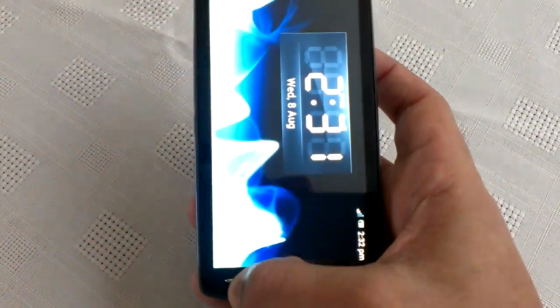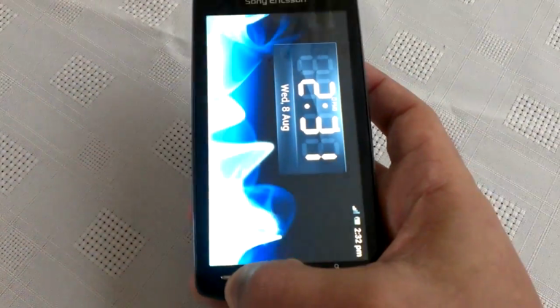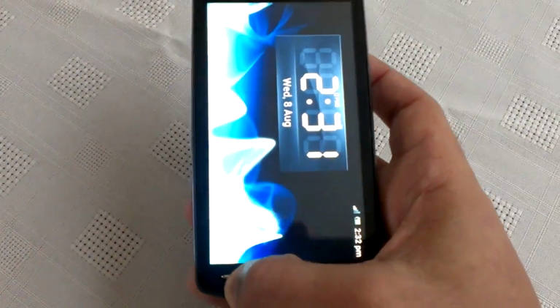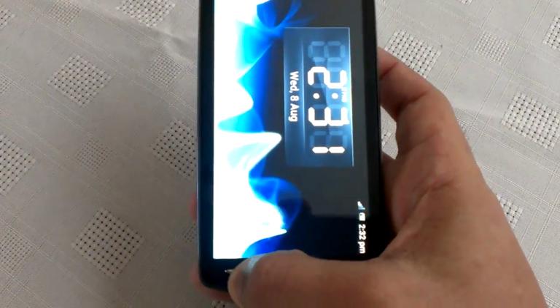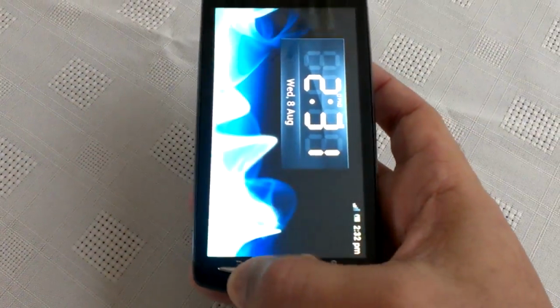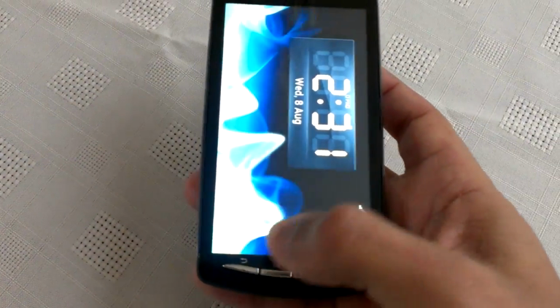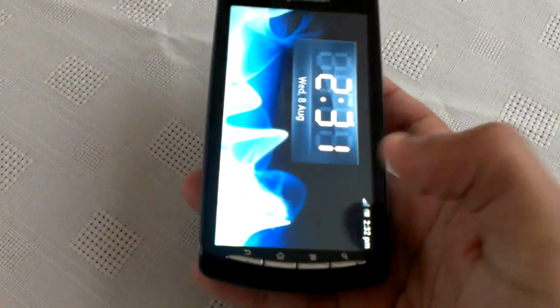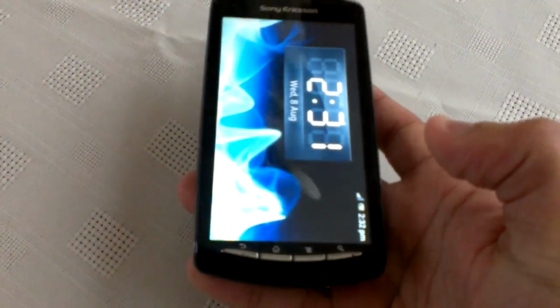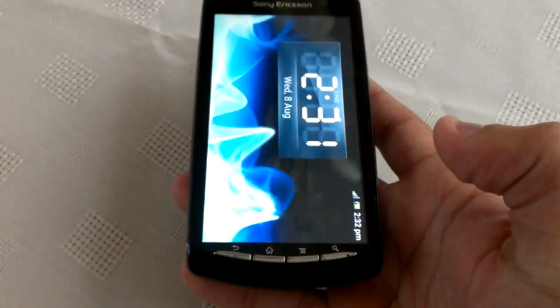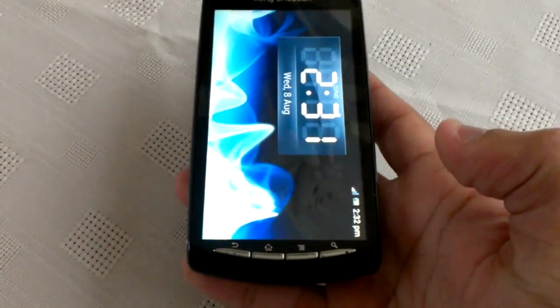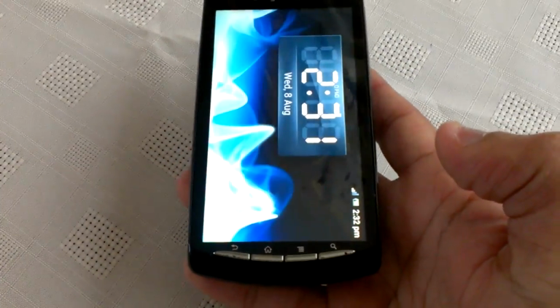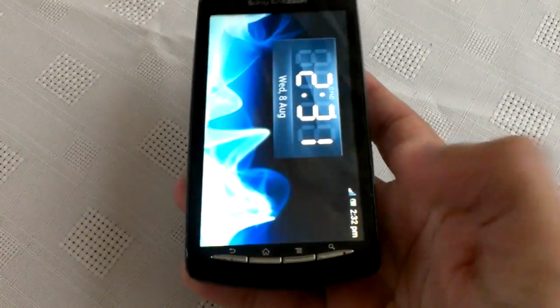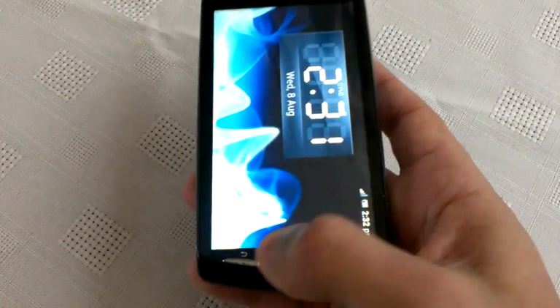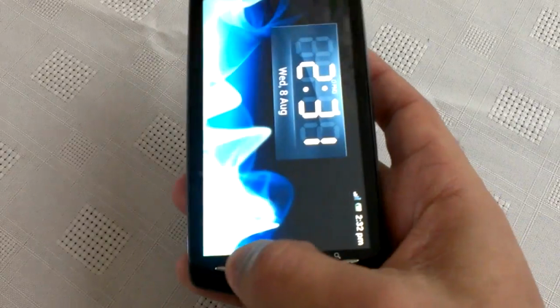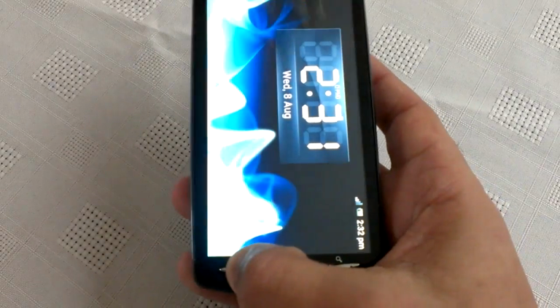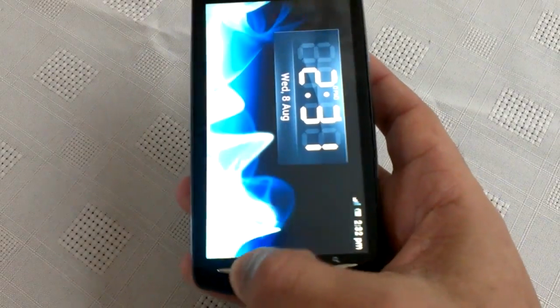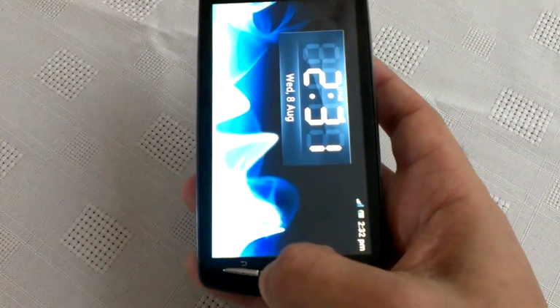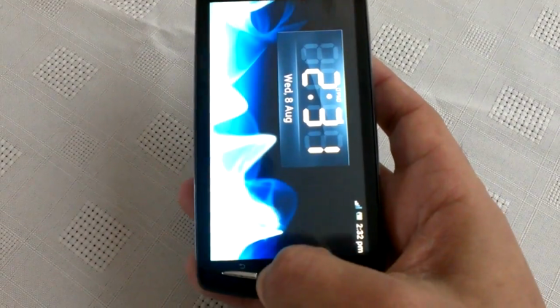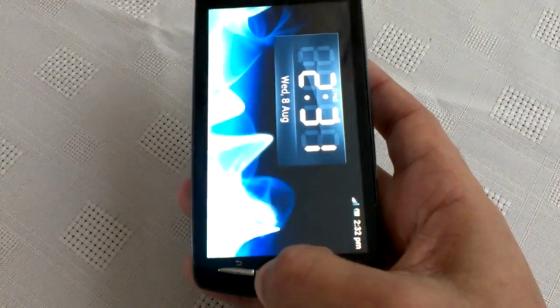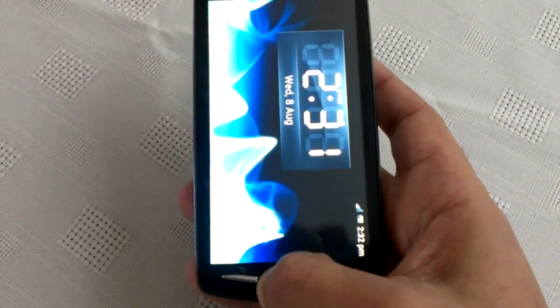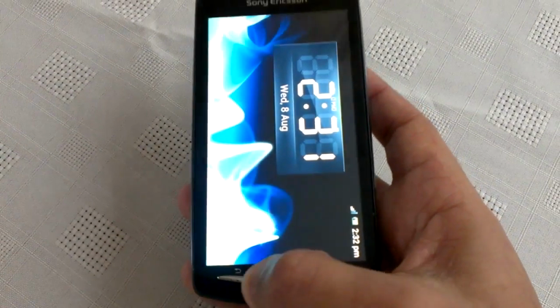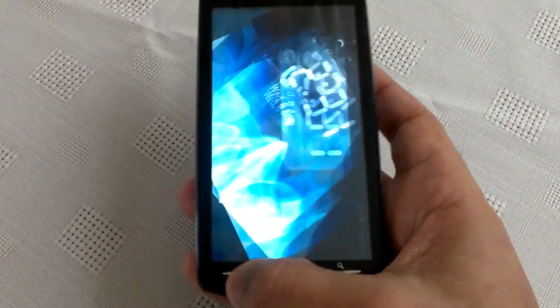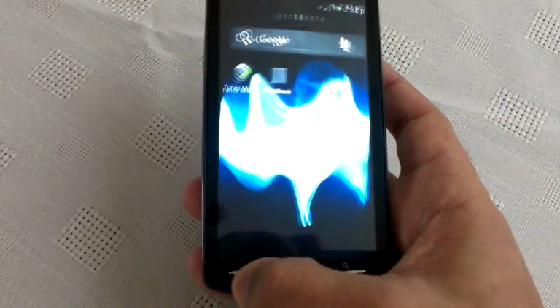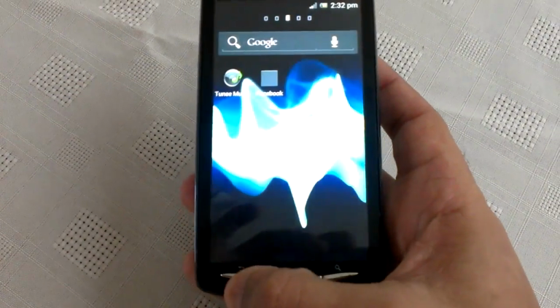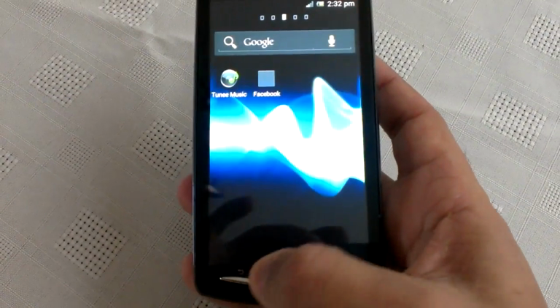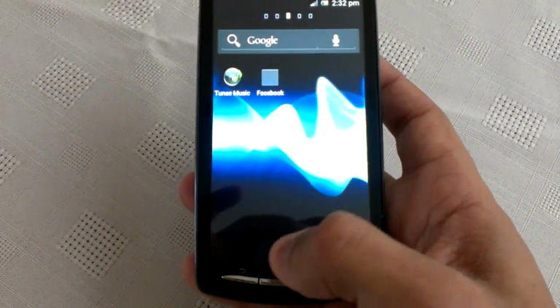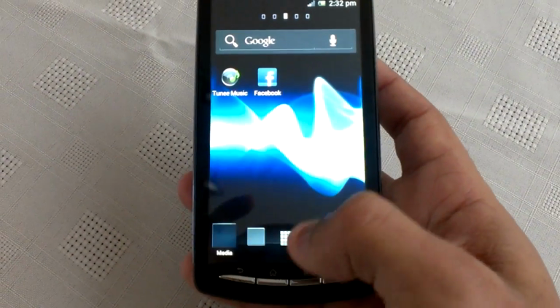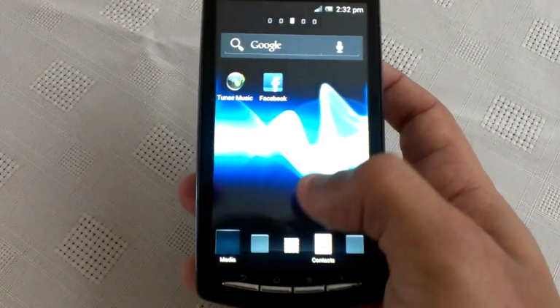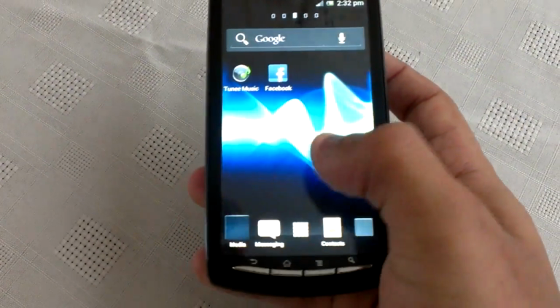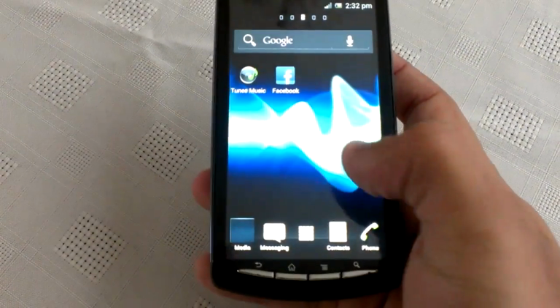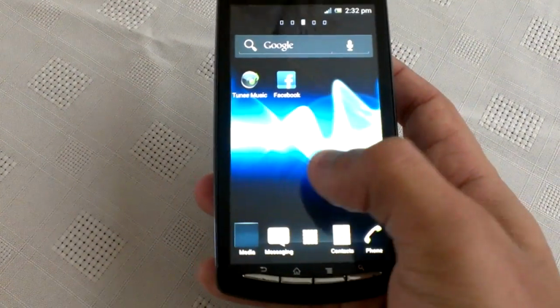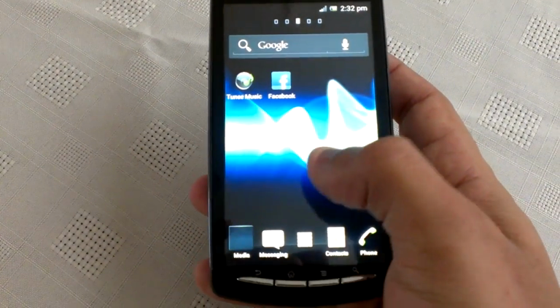I just want to add as well that this ROM is very stable. Everything does work, like the camera.